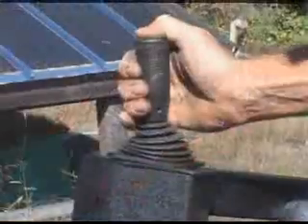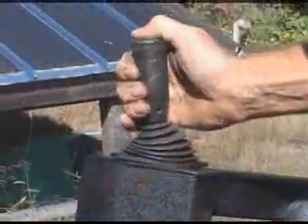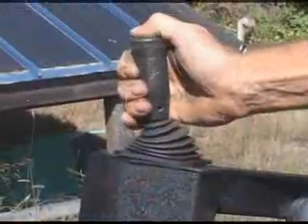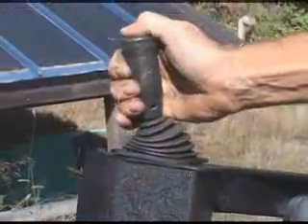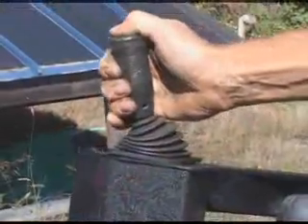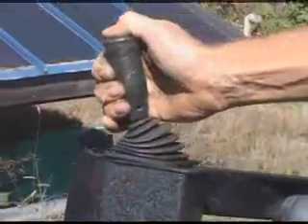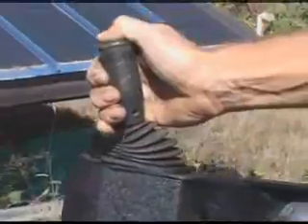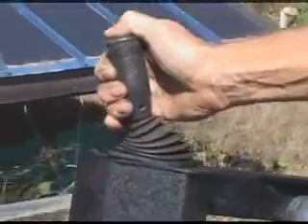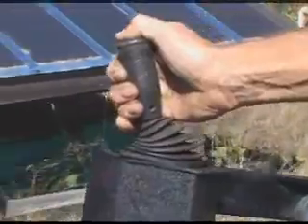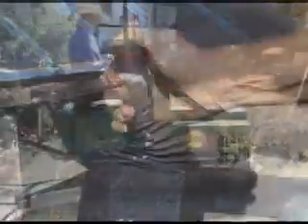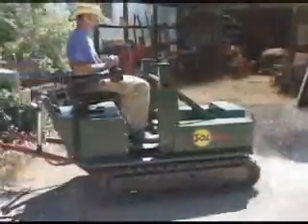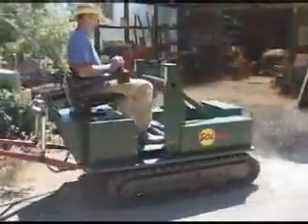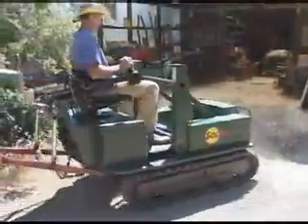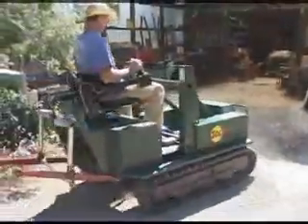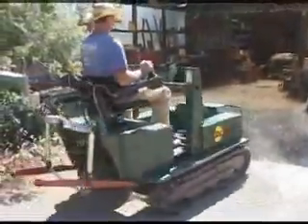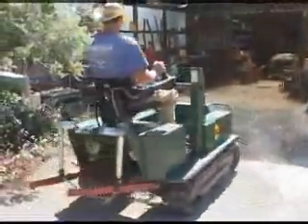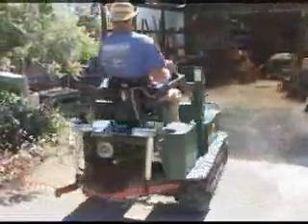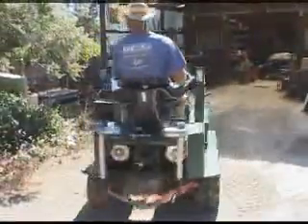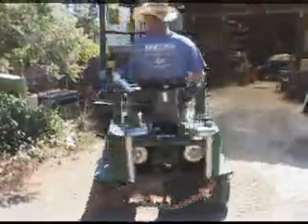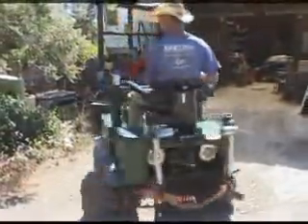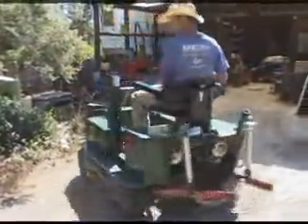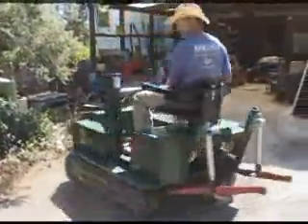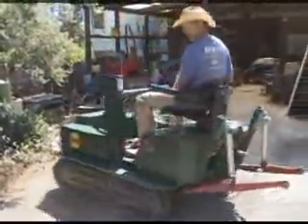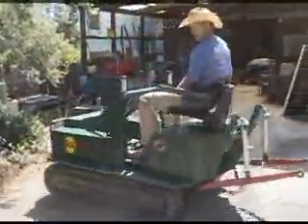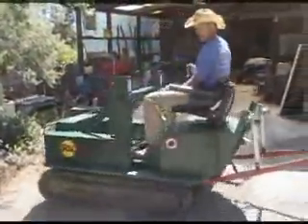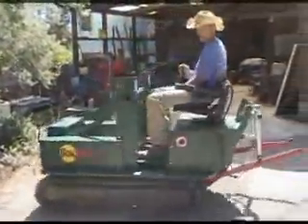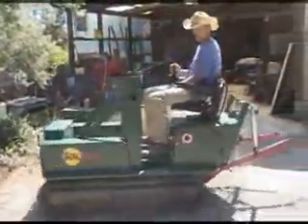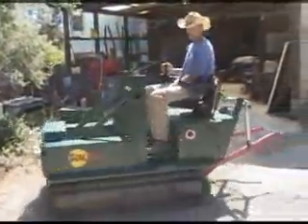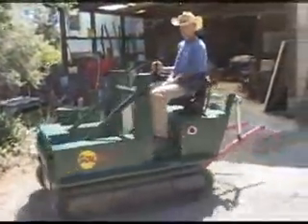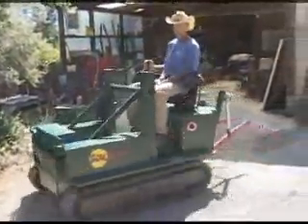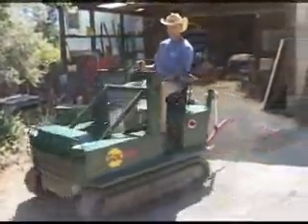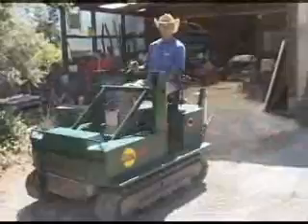We have an eight-way joystick. One-hand operation lets you move forward, backwards, and spin the vehicle in circles.